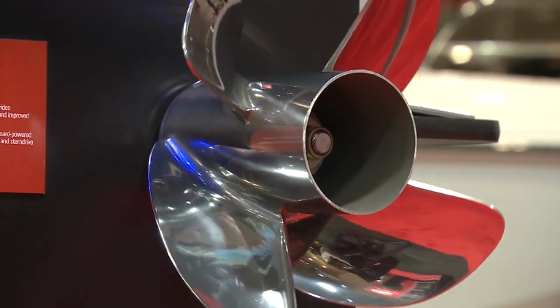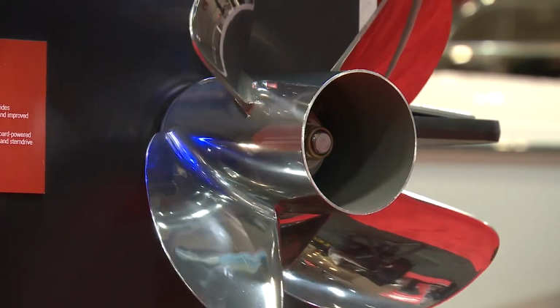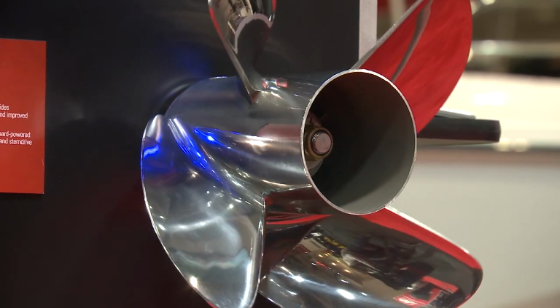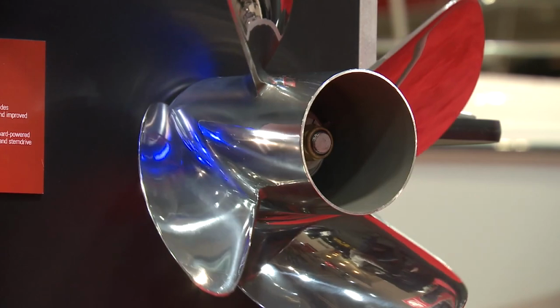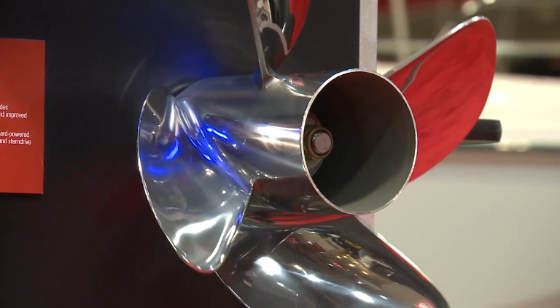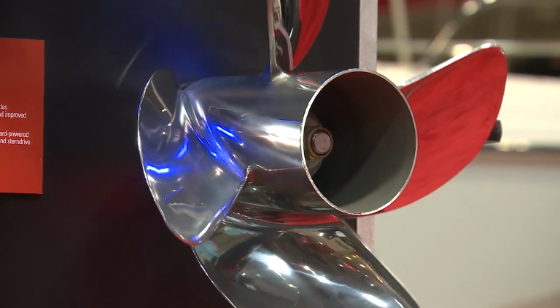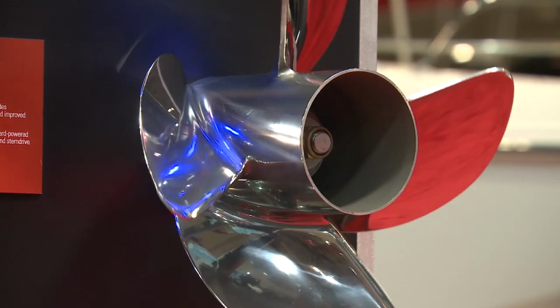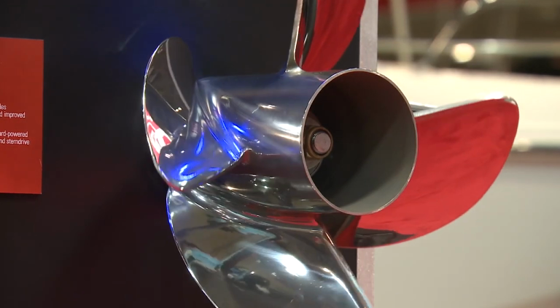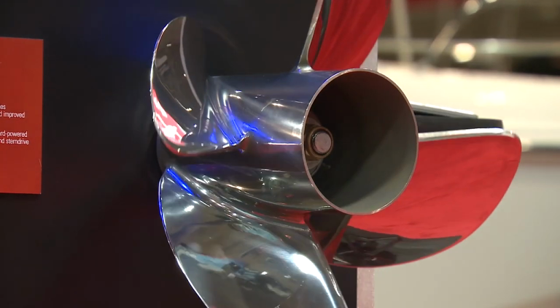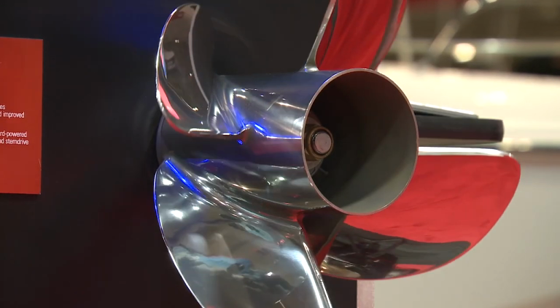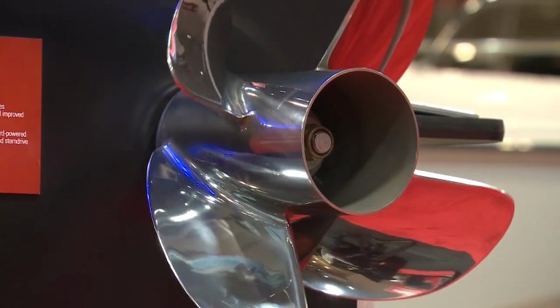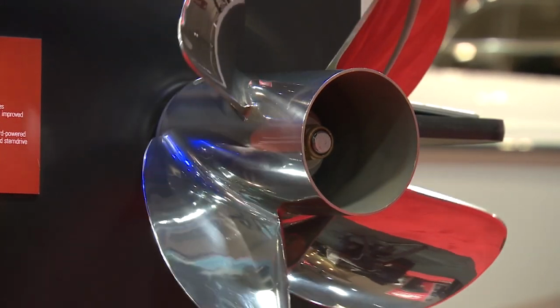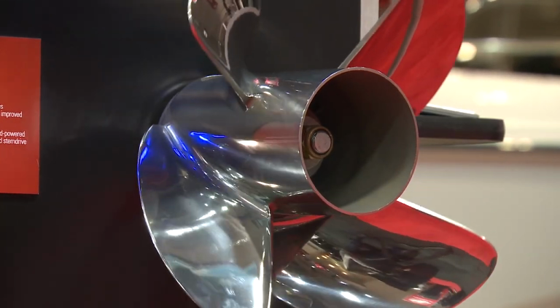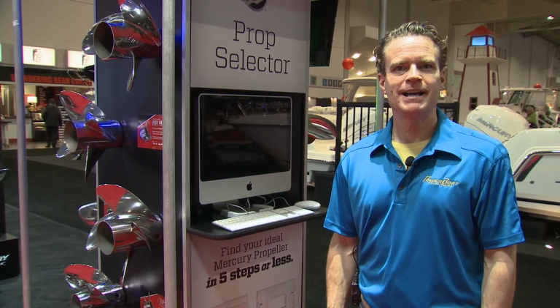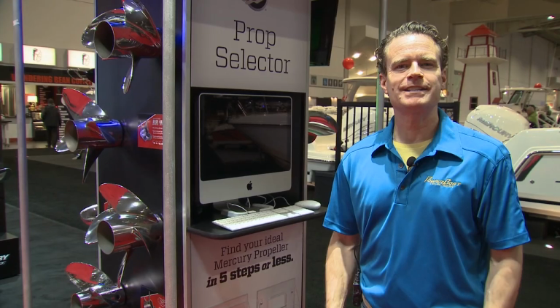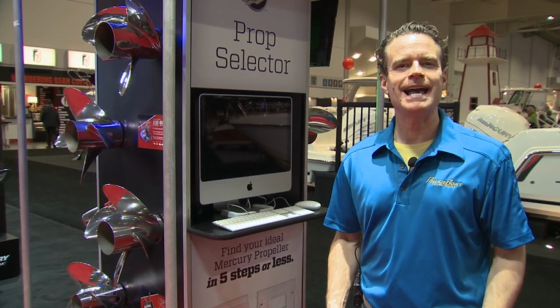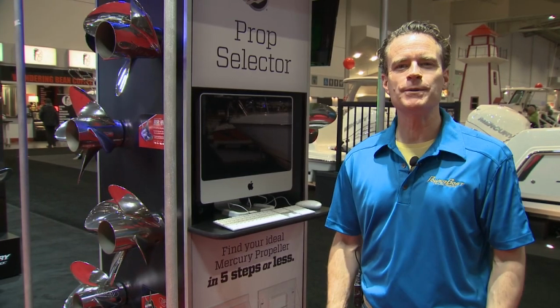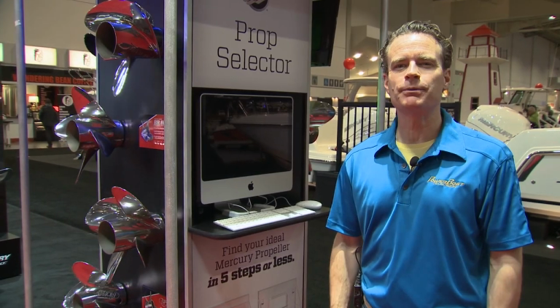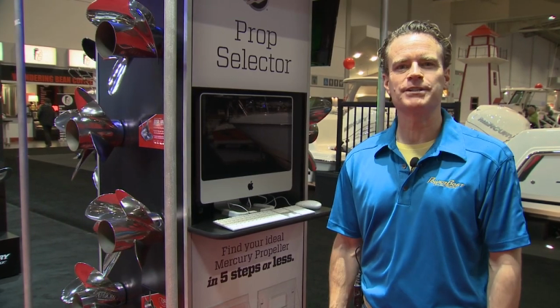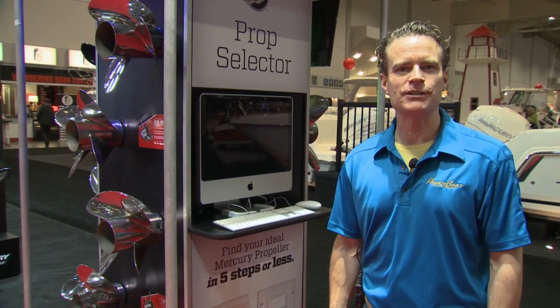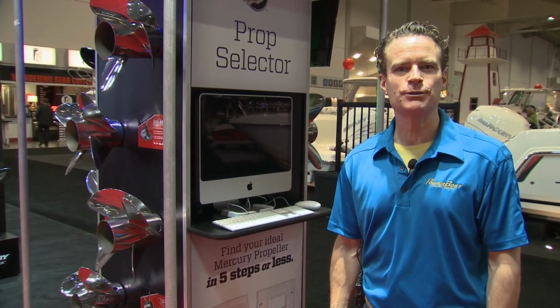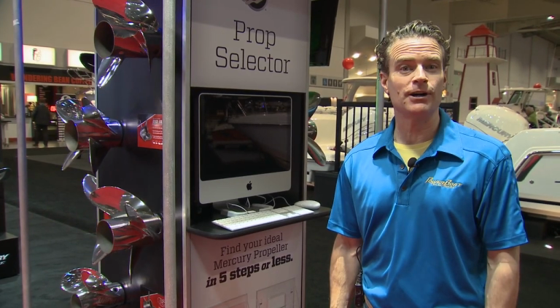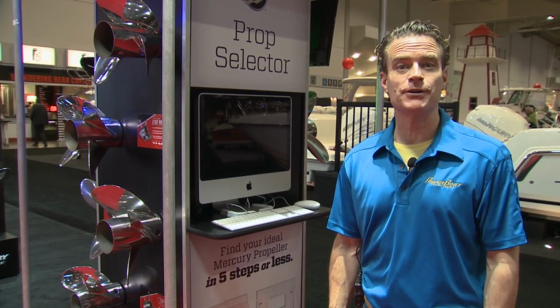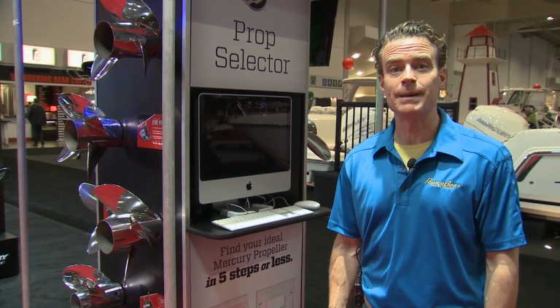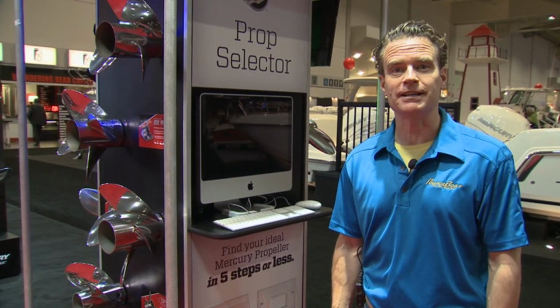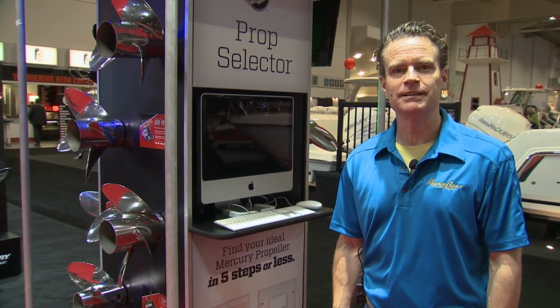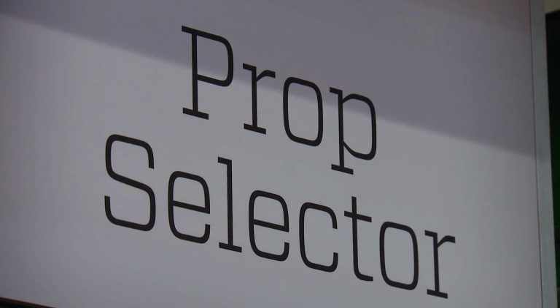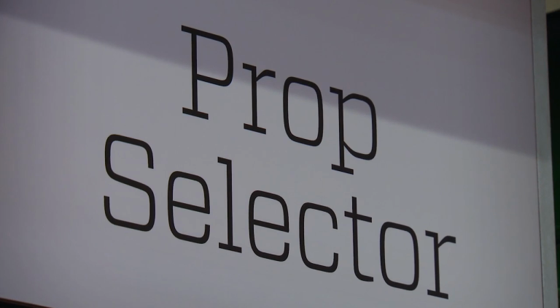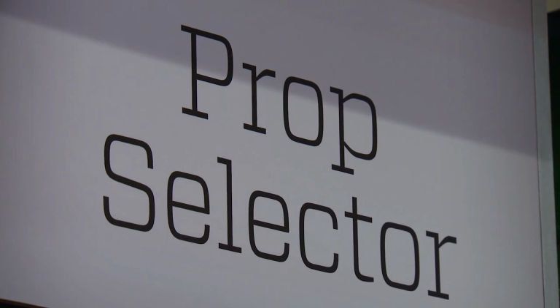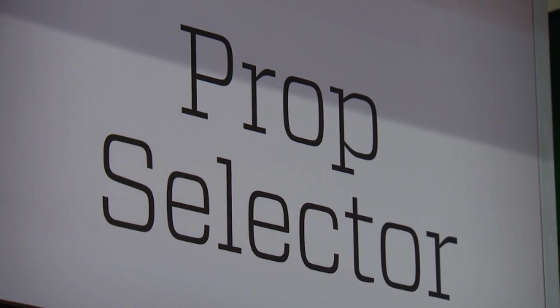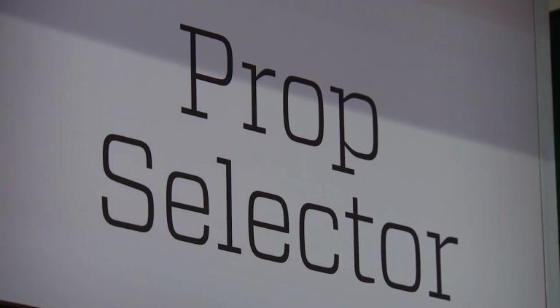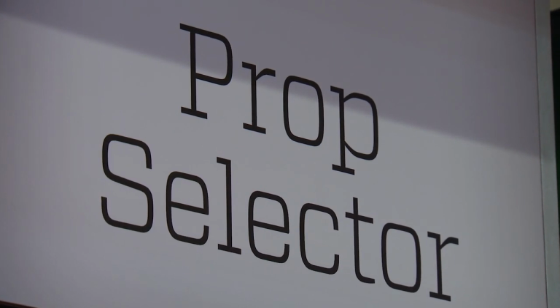Fortunately, the company that has the largest selection of propellers has an excellent prop selection tool on their website. And that's where we started.